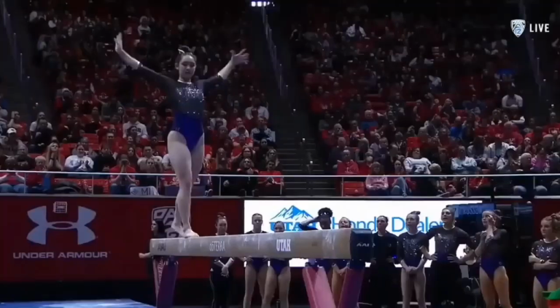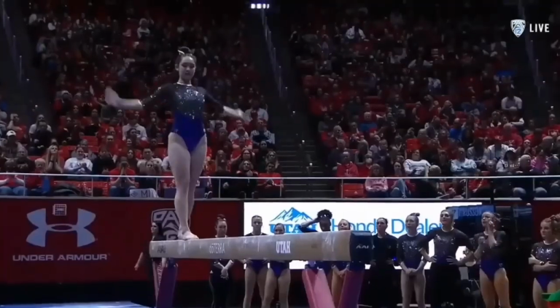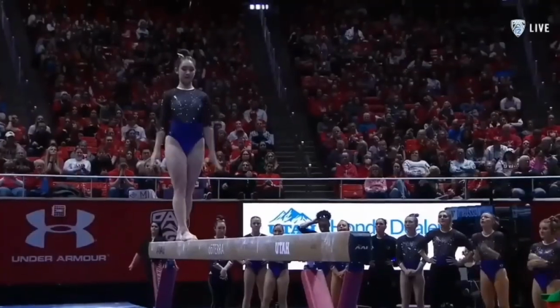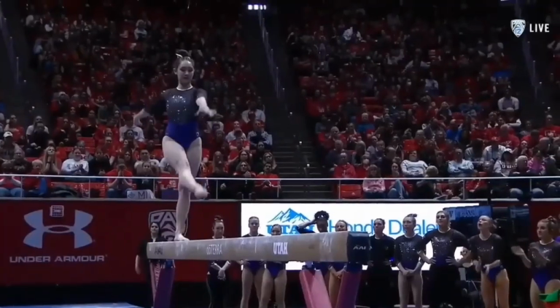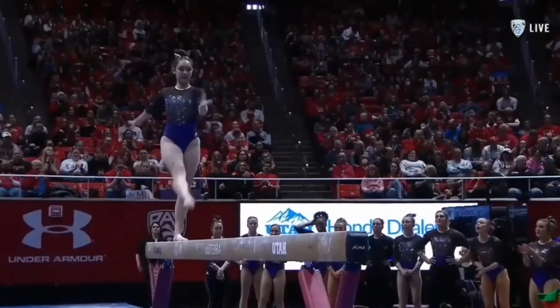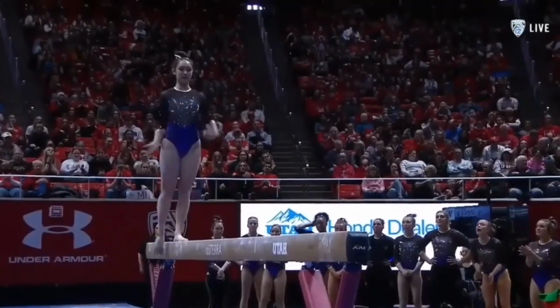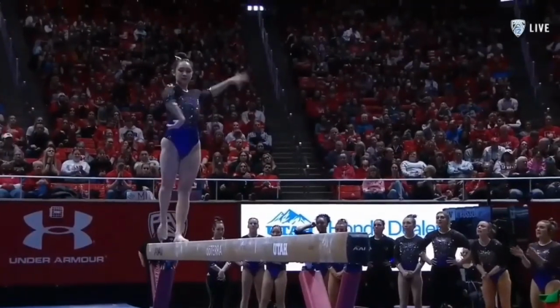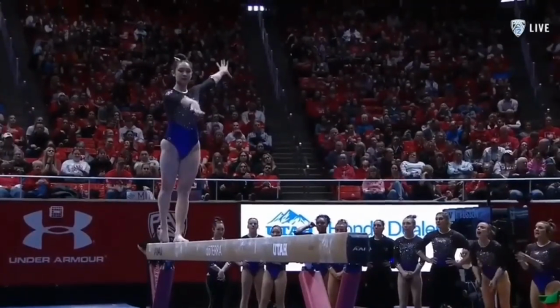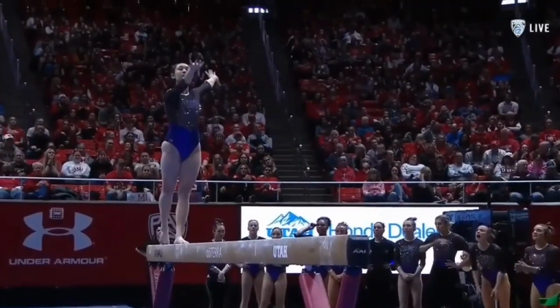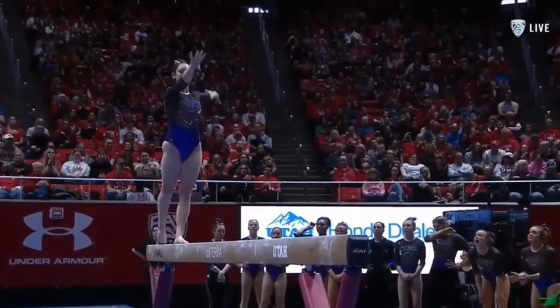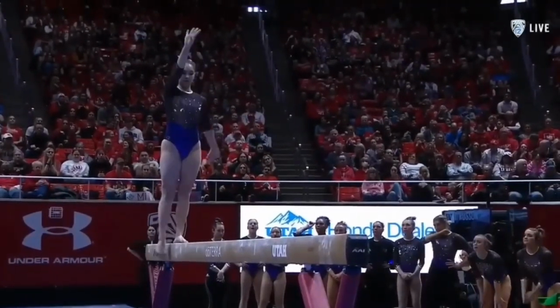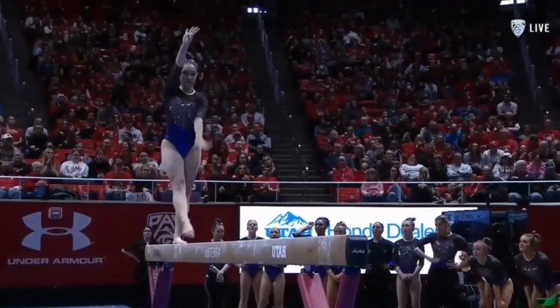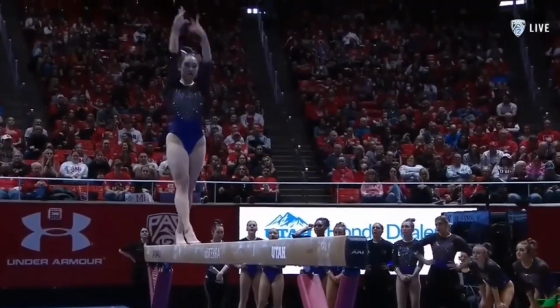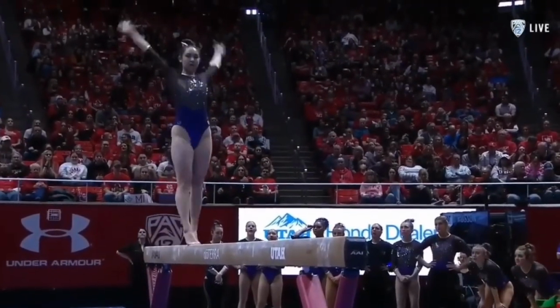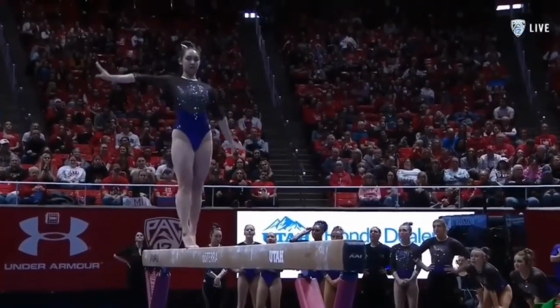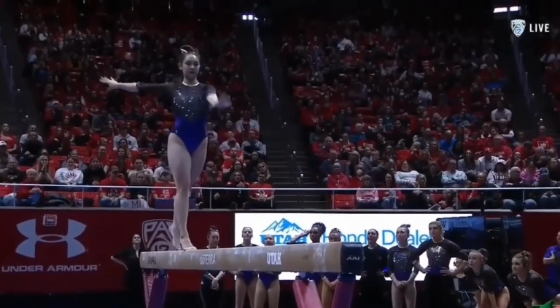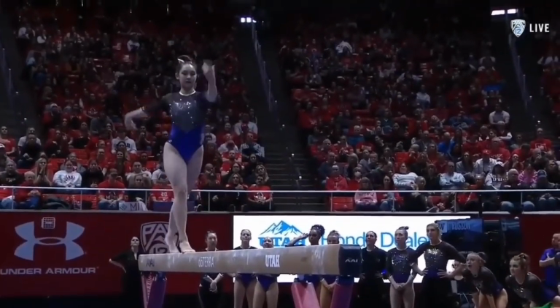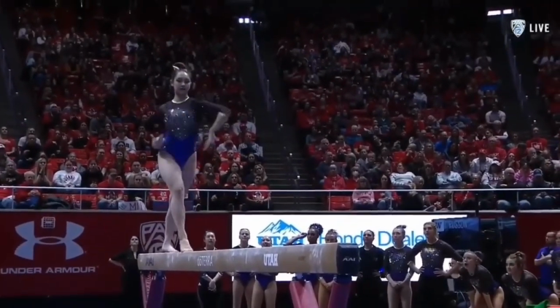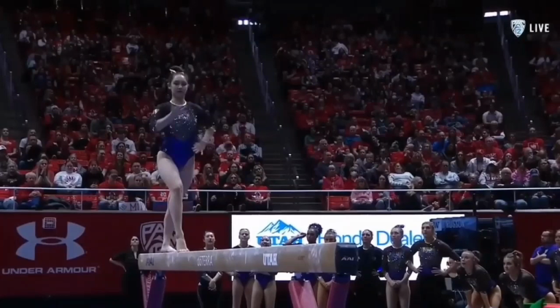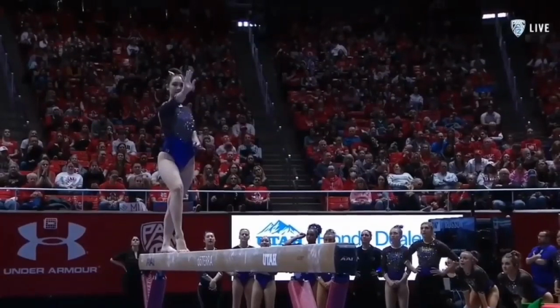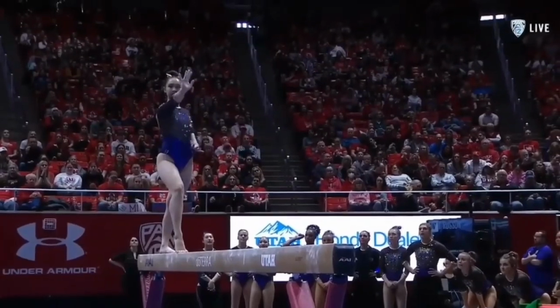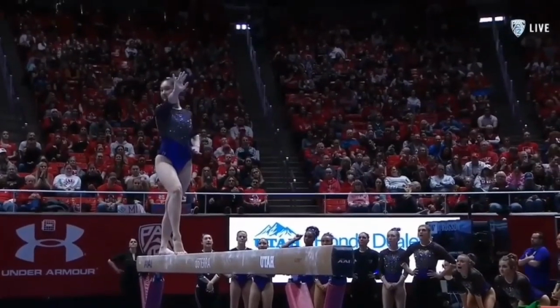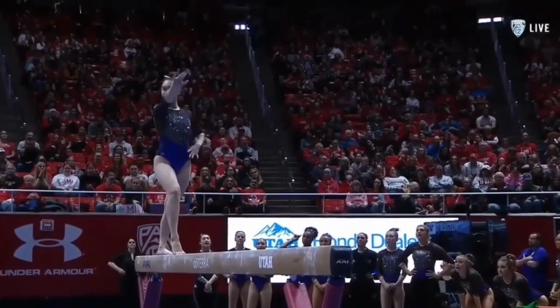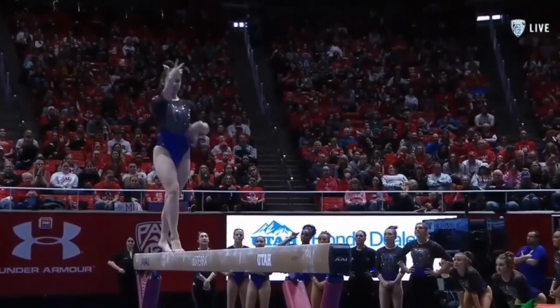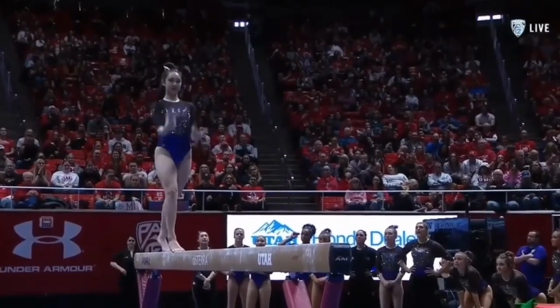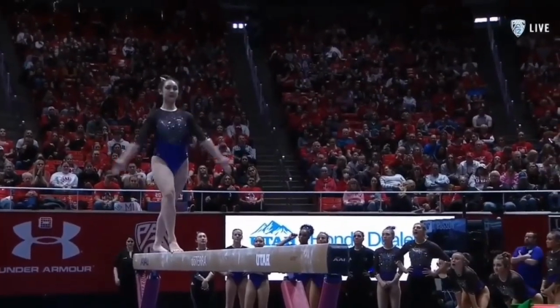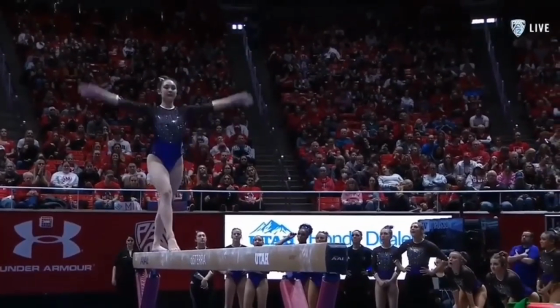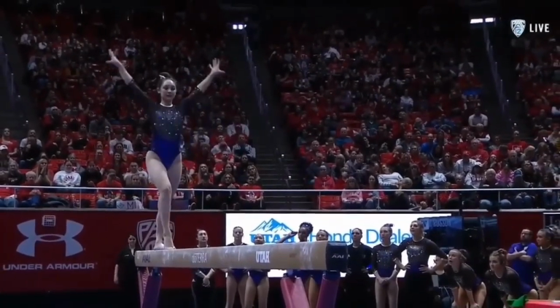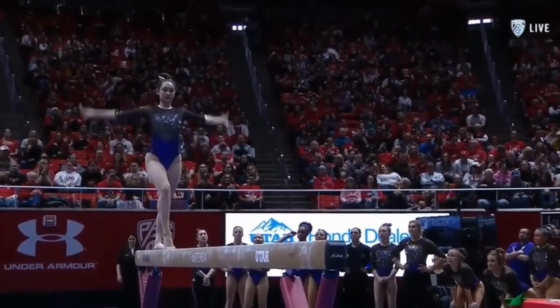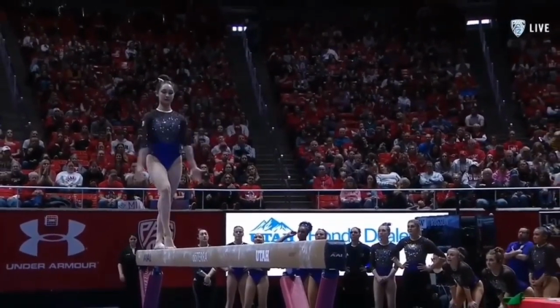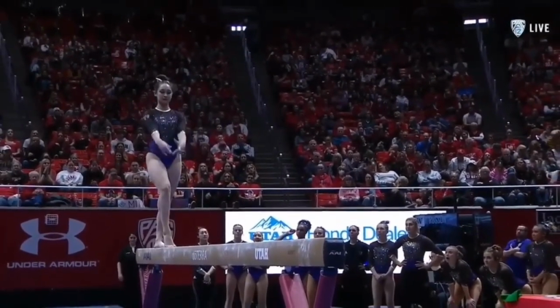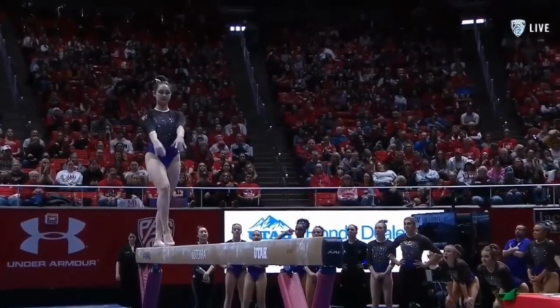Here the Utah crowd, even though she's wearing purple, encourages her to get back up on the beam. Fight back.